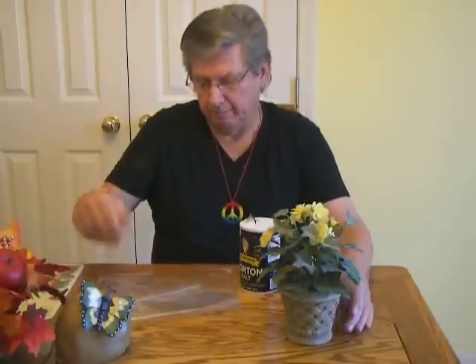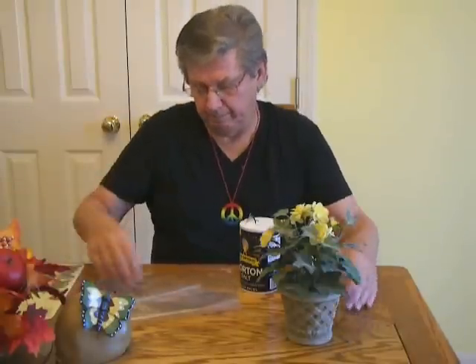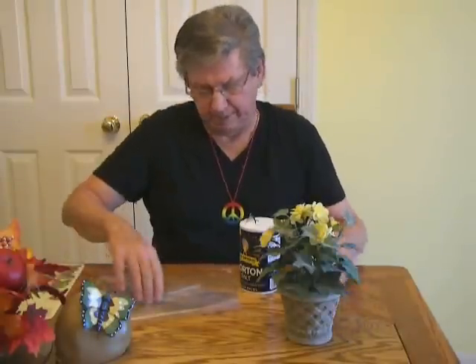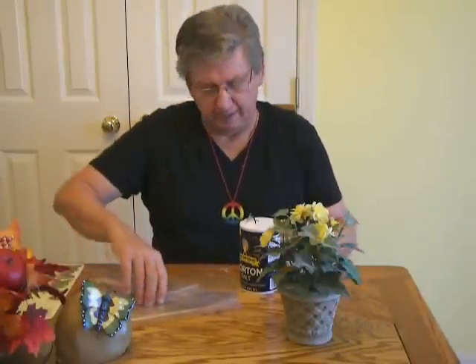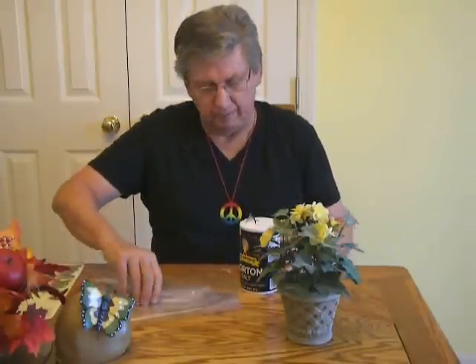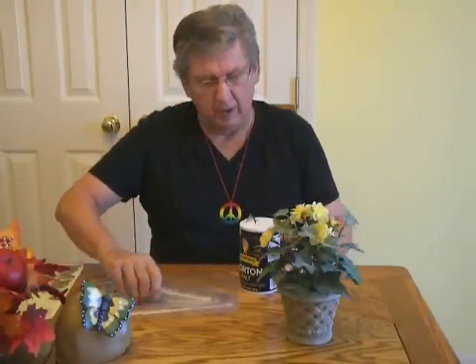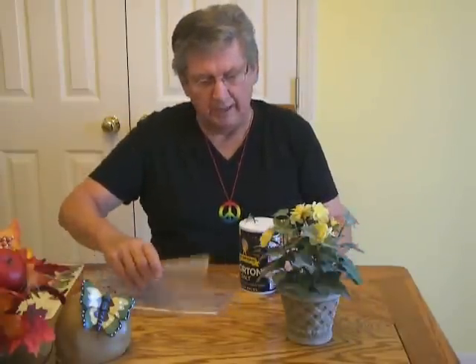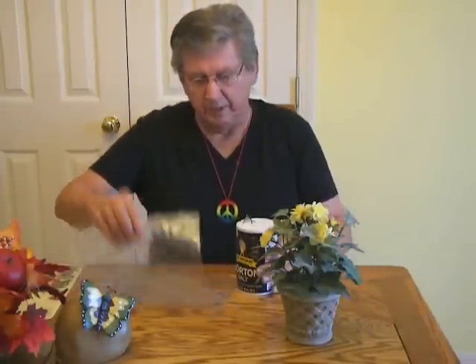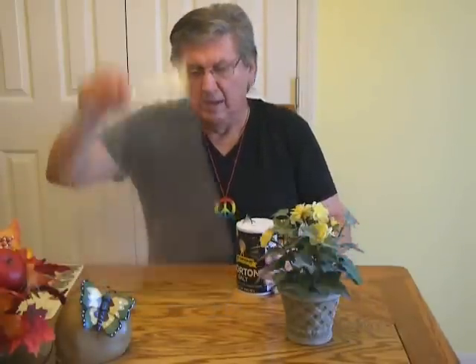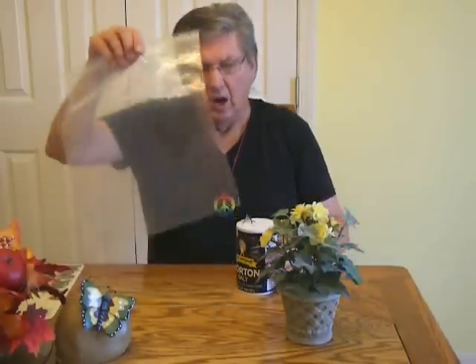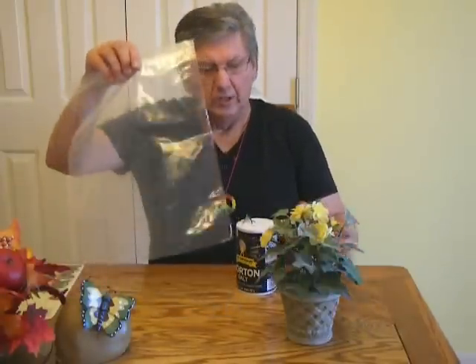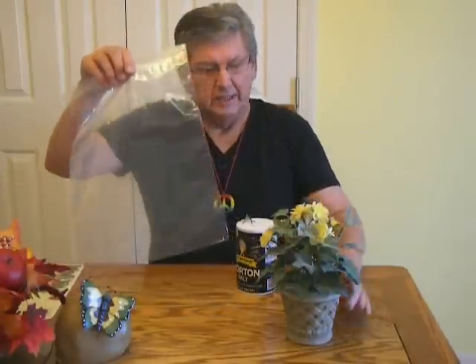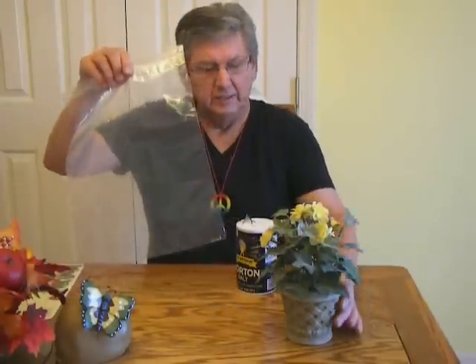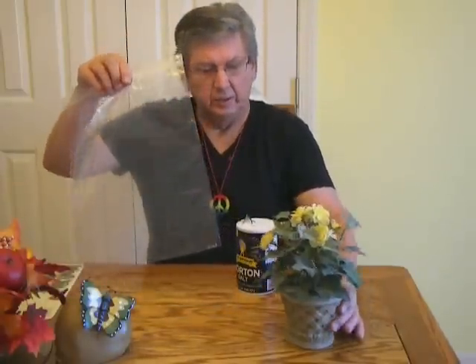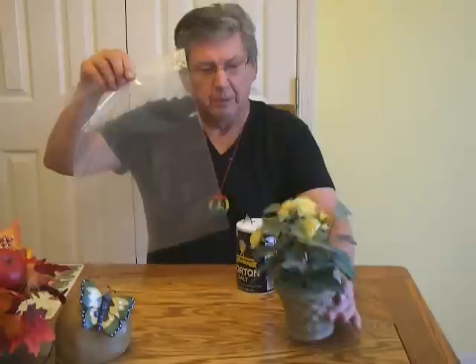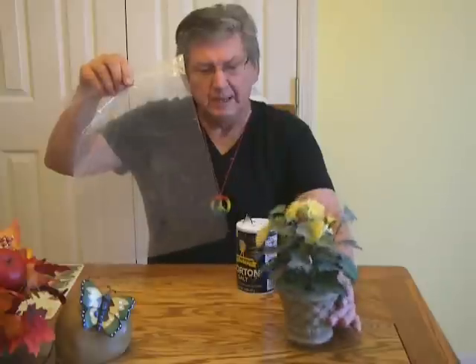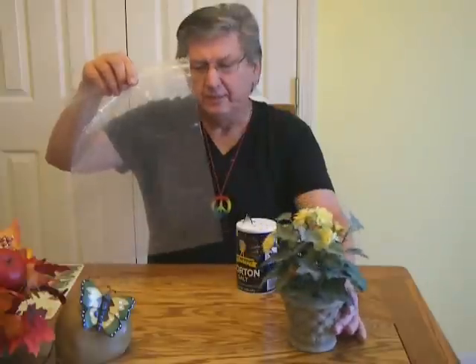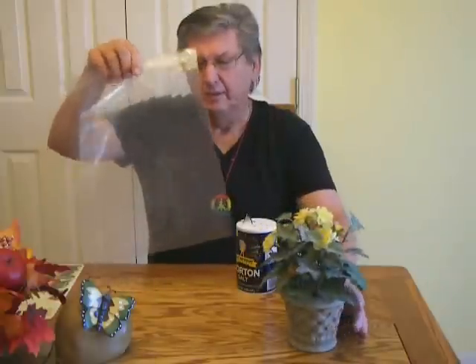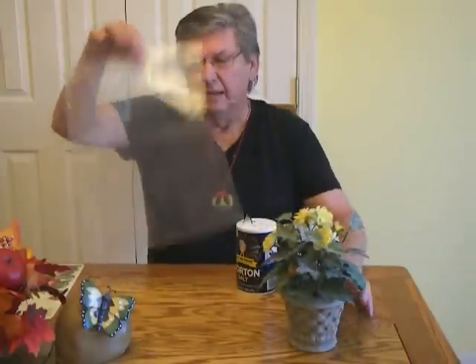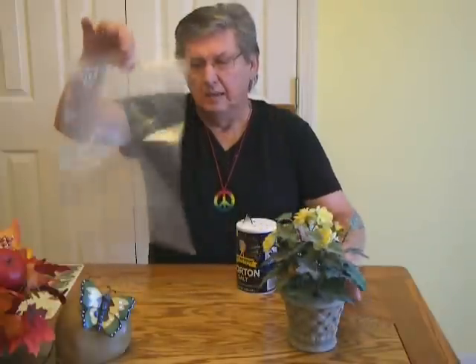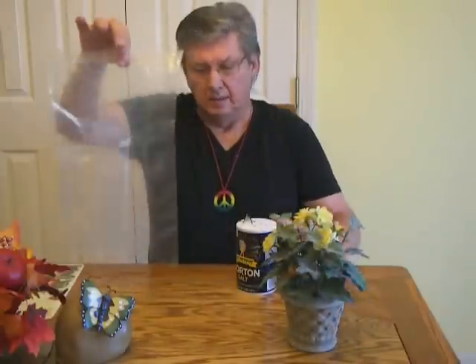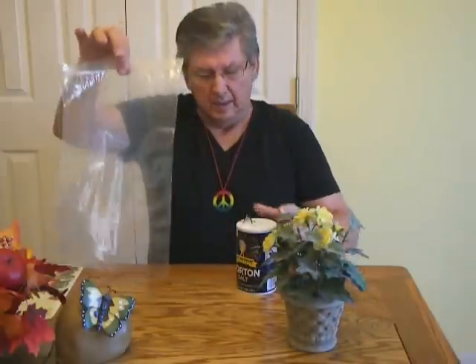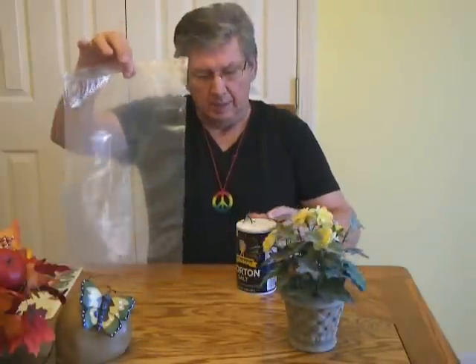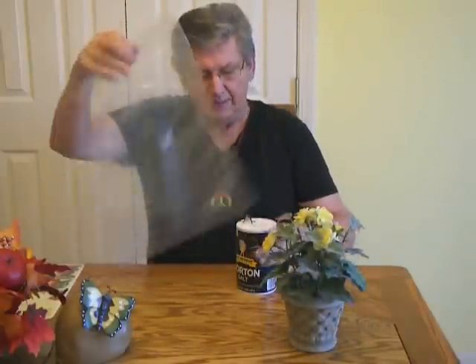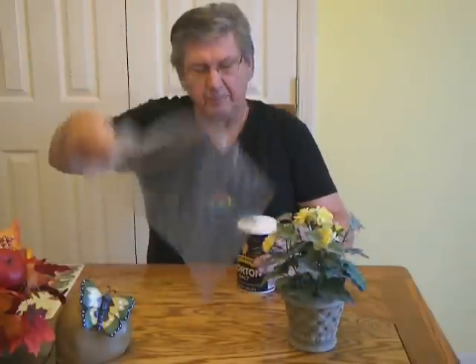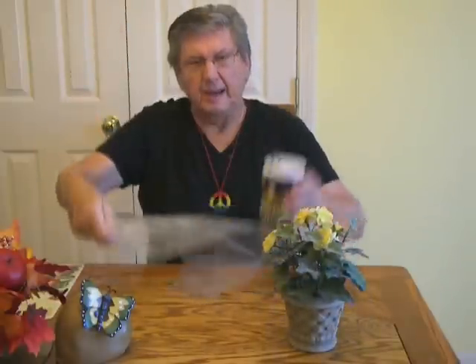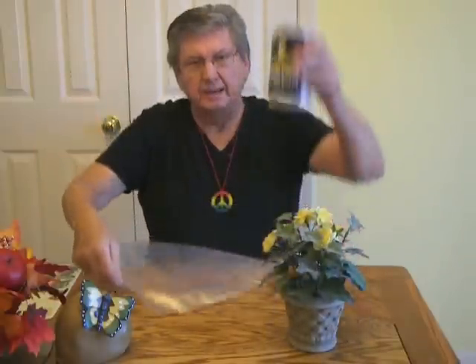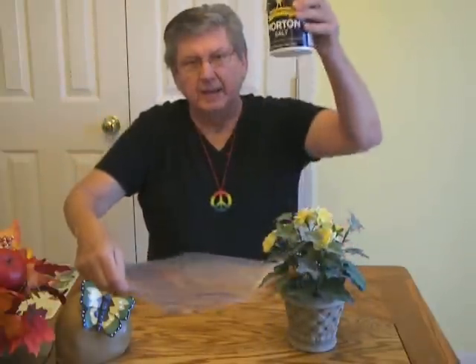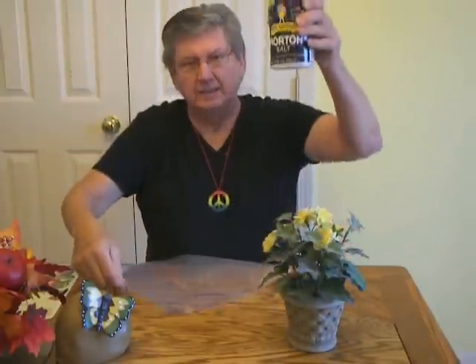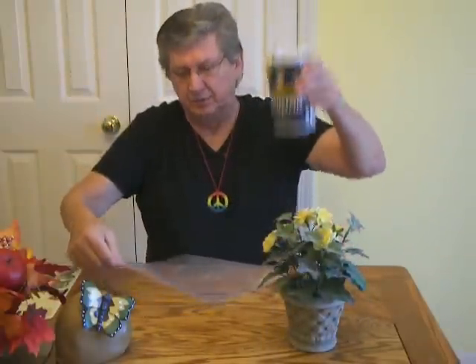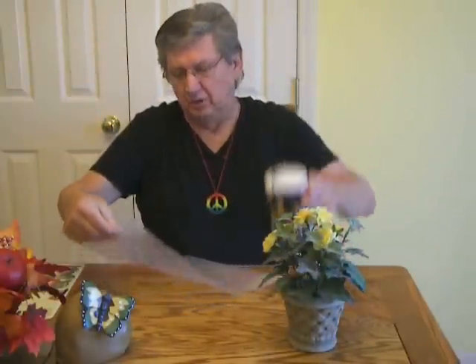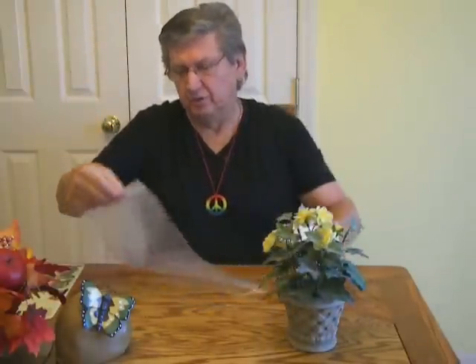We're getting our fall items off. All you need is your plants, a plastic bag, and some salt.